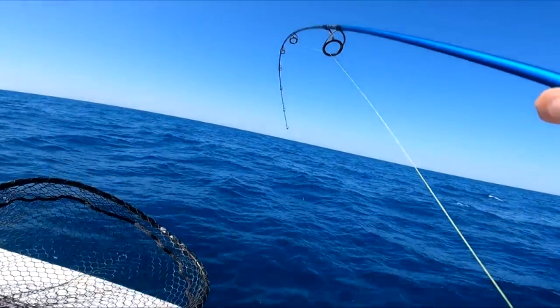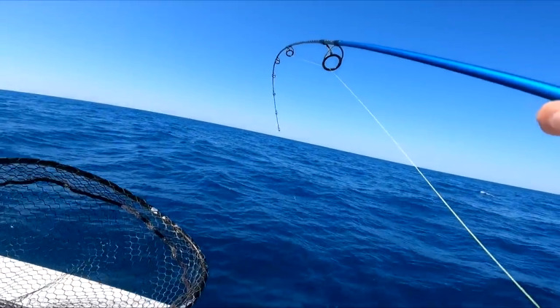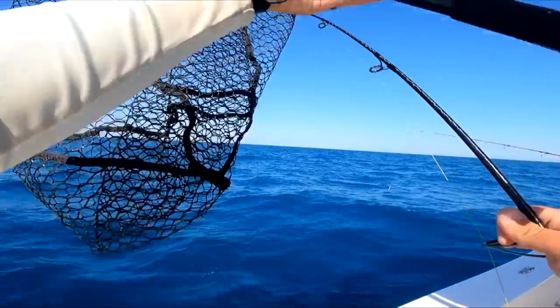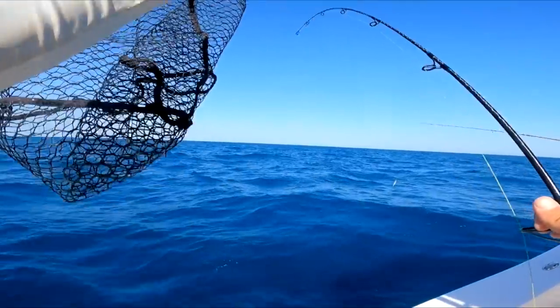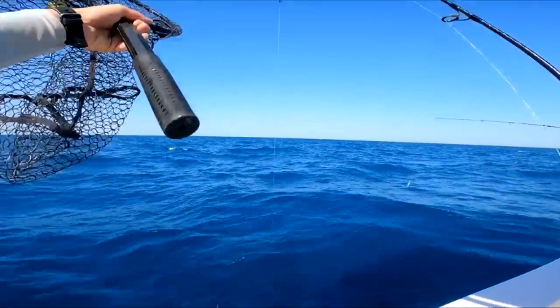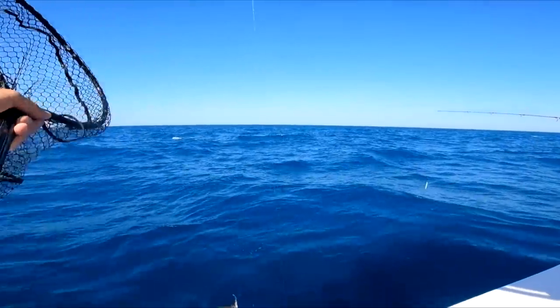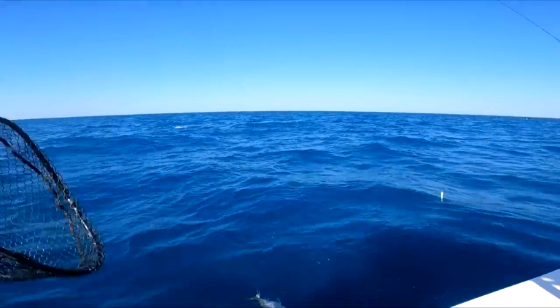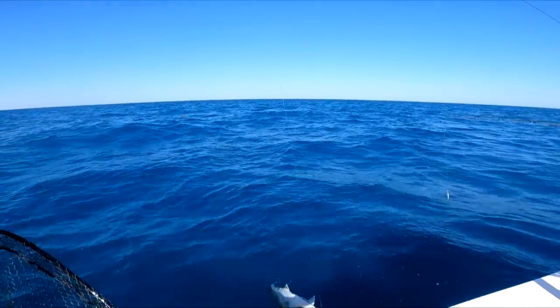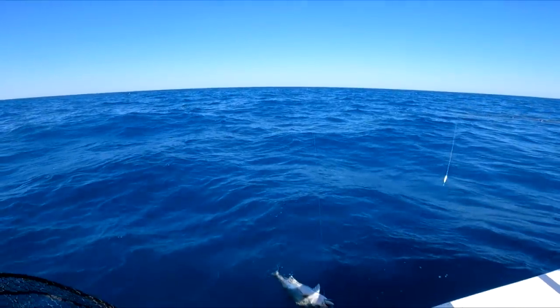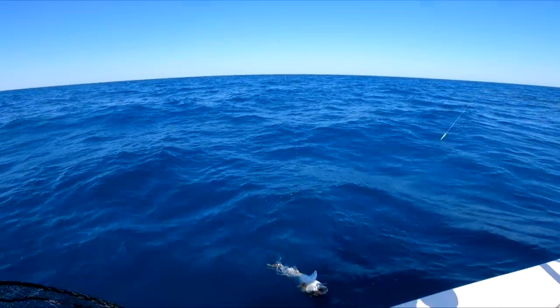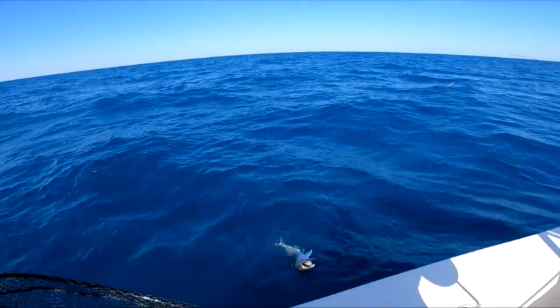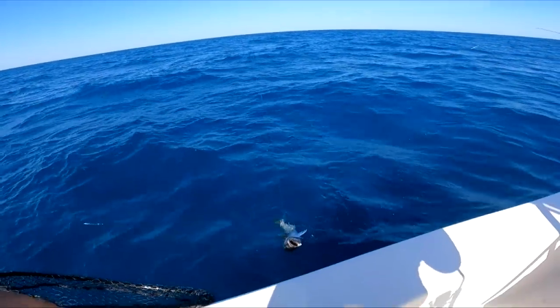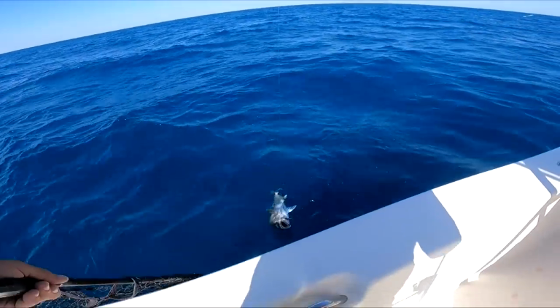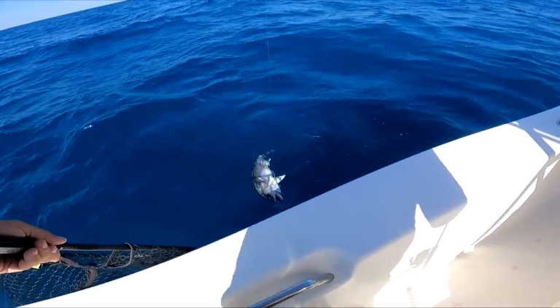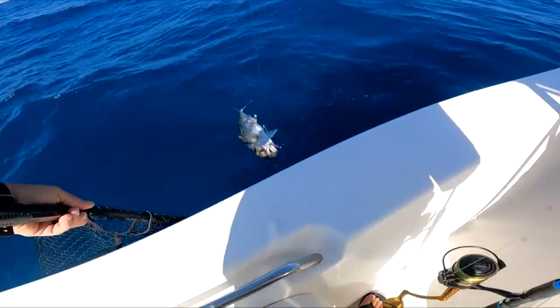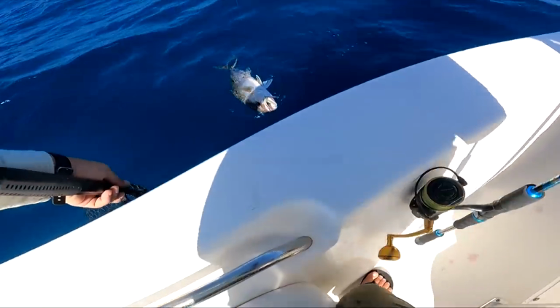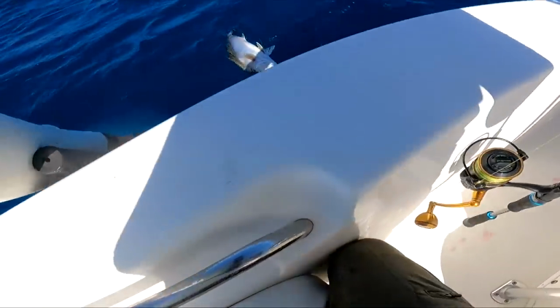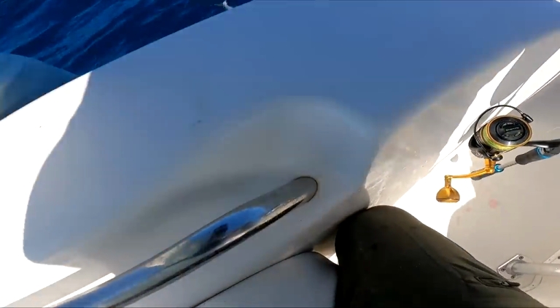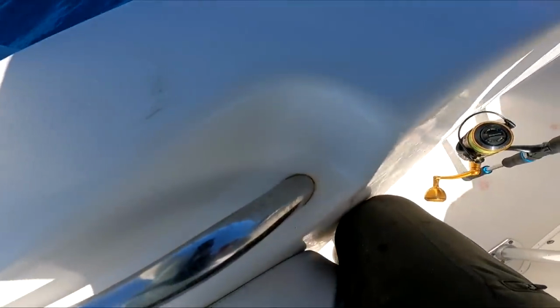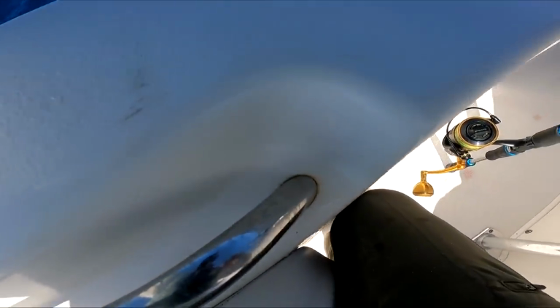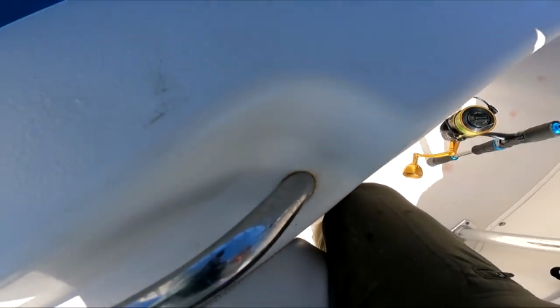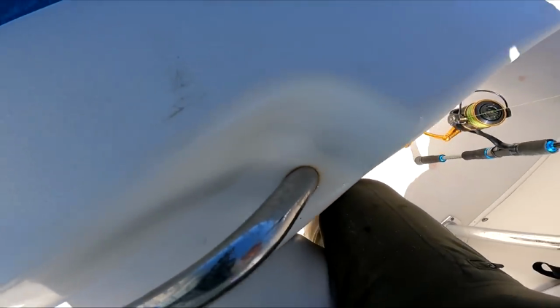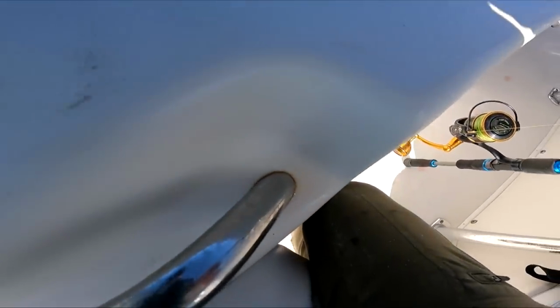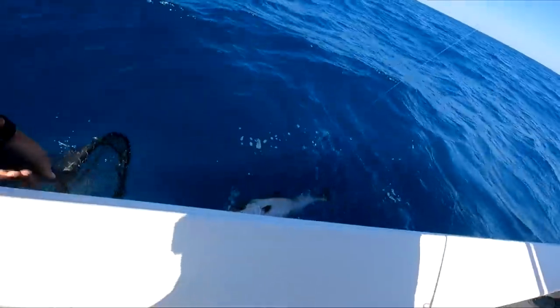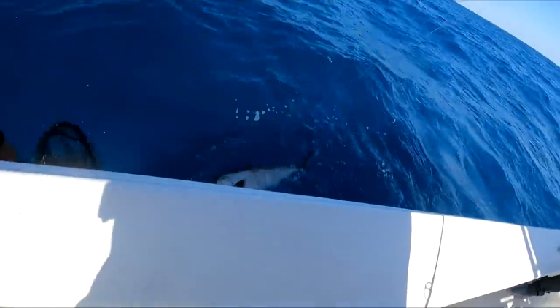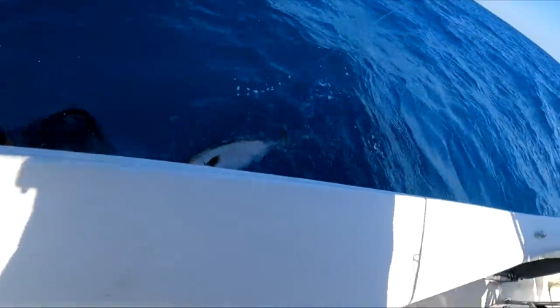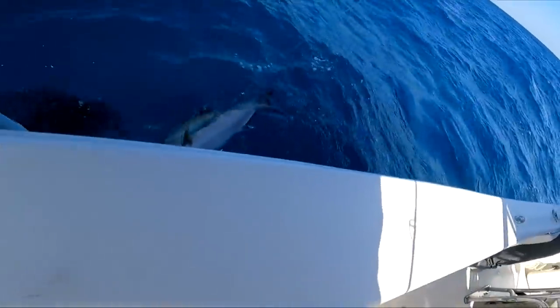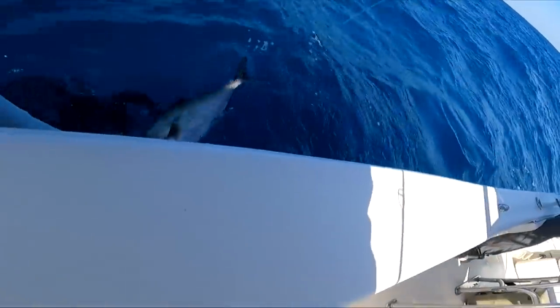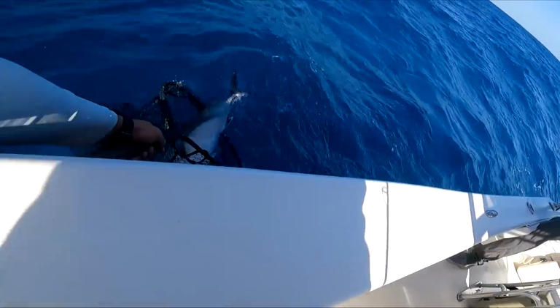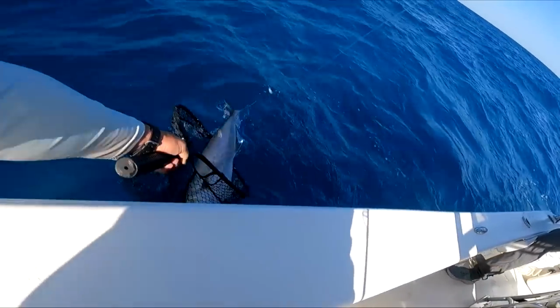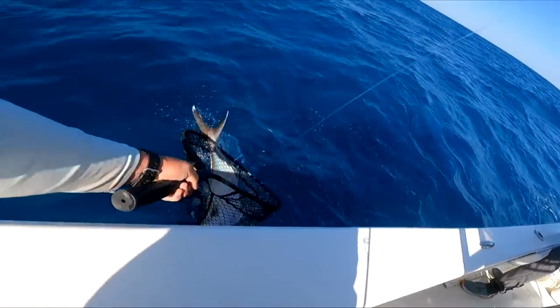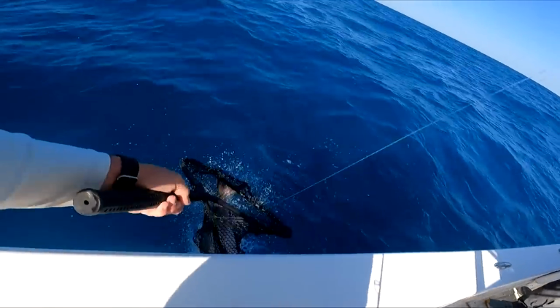That's a nice one - seems to be that 28 to 30-inch class. A little different than a kayak, you know.